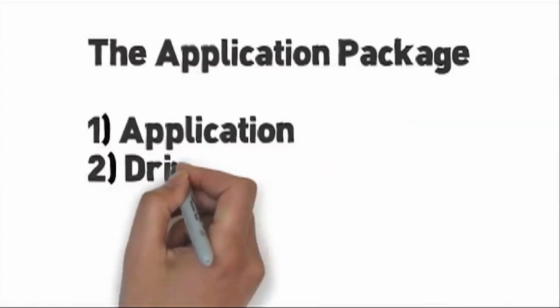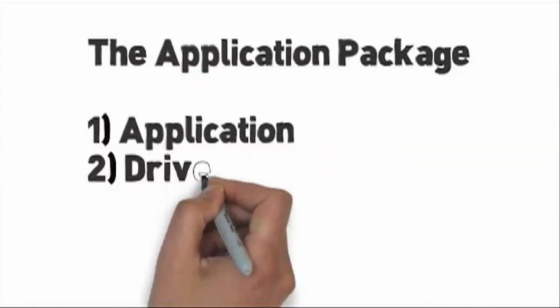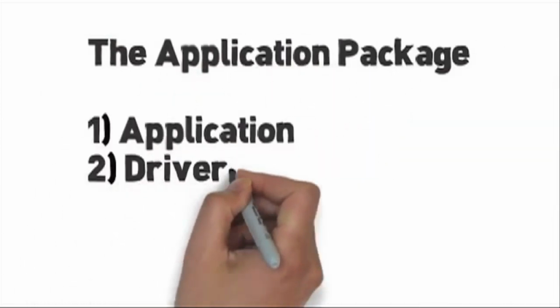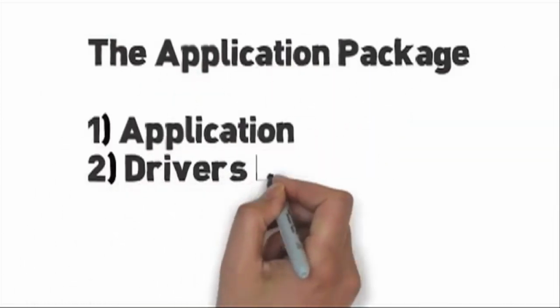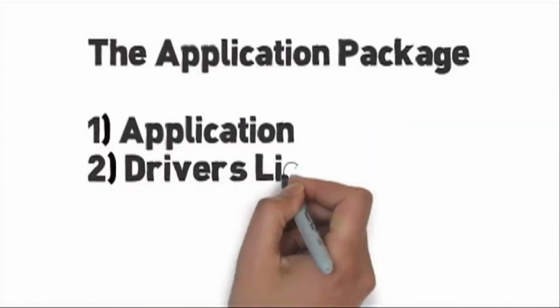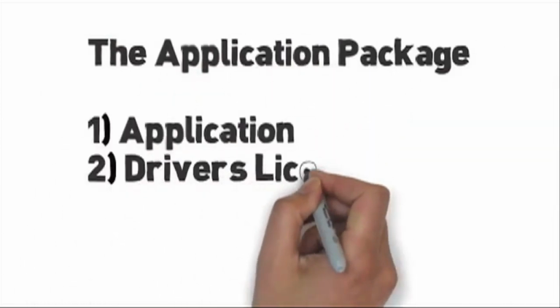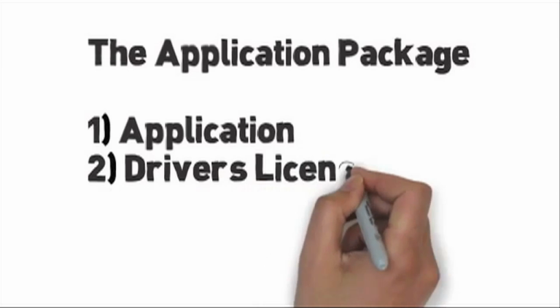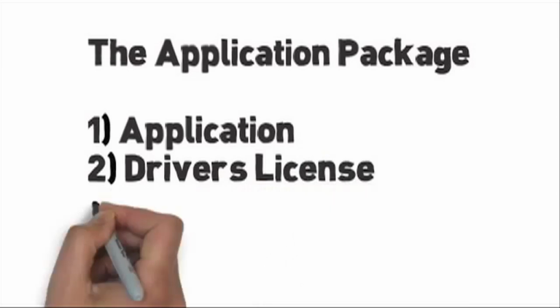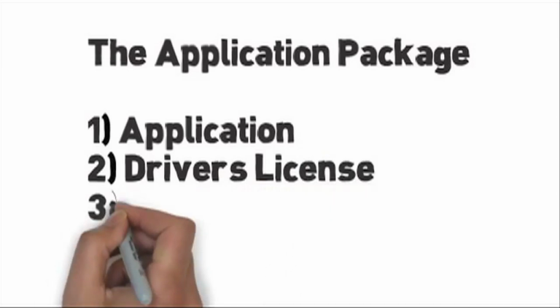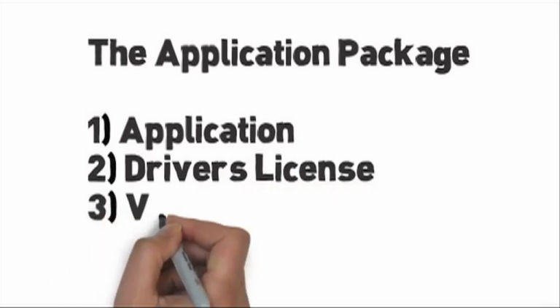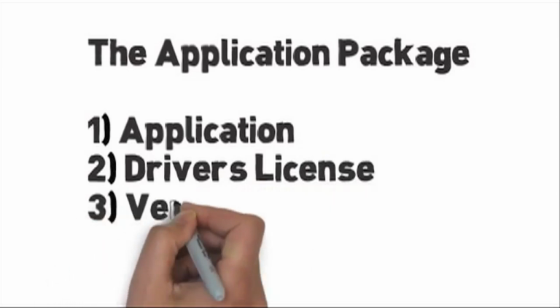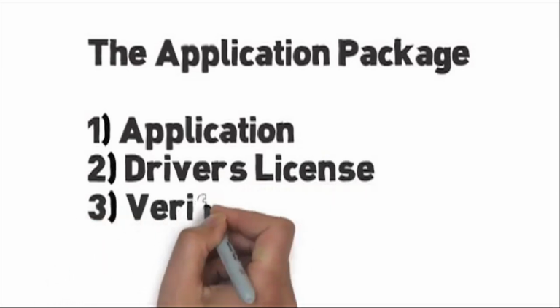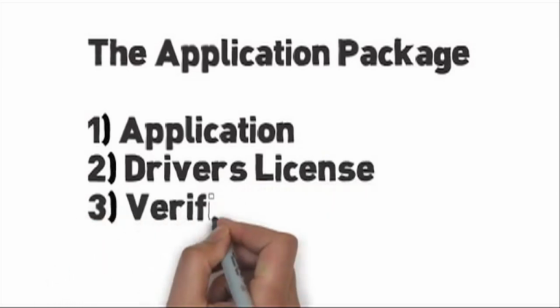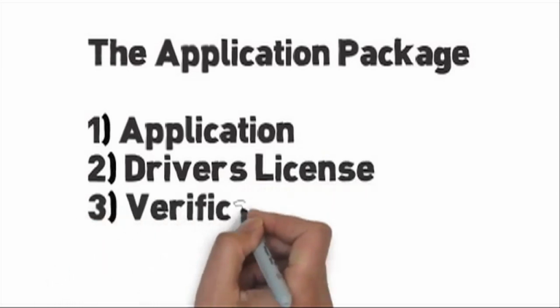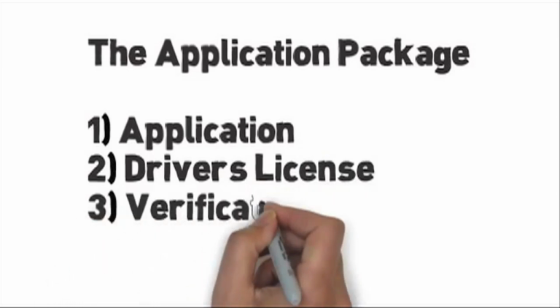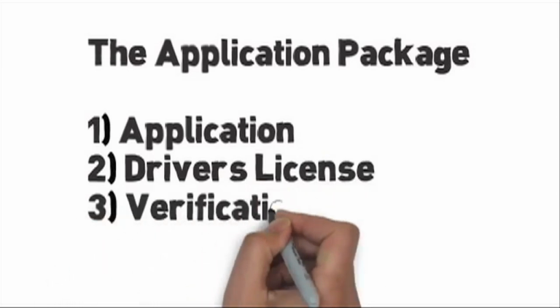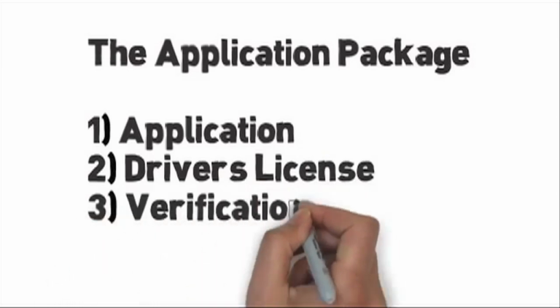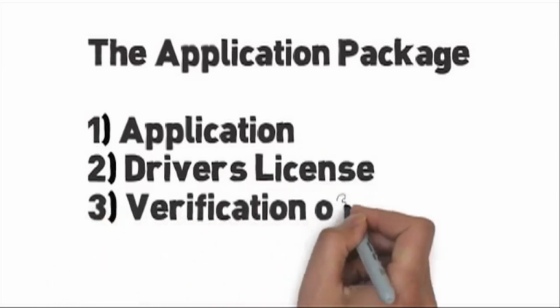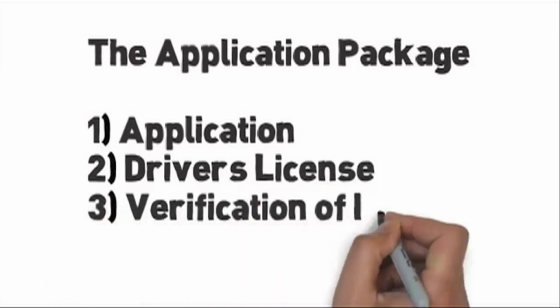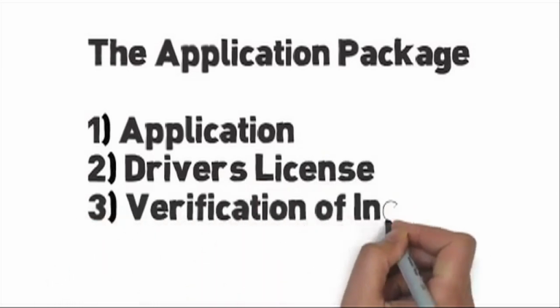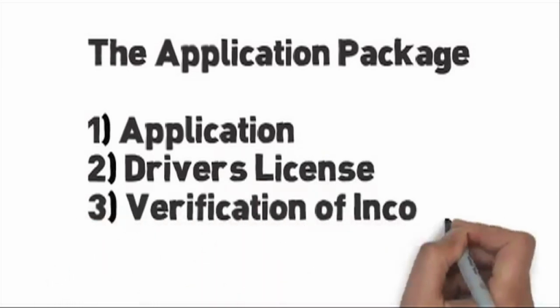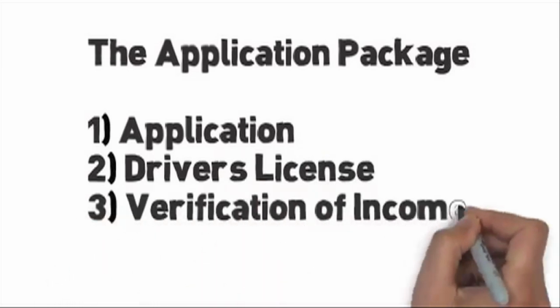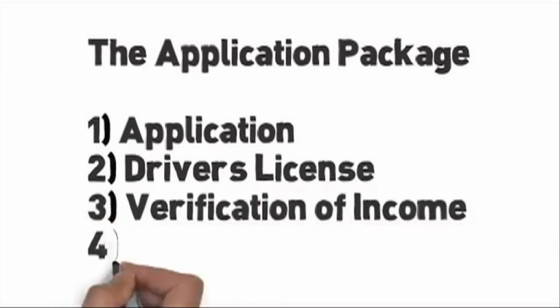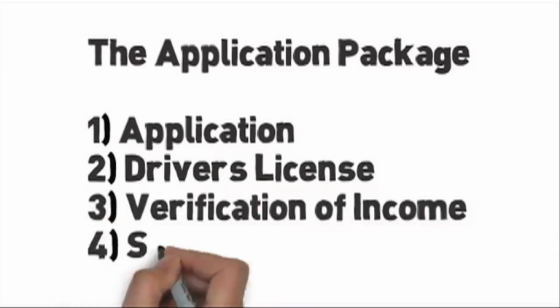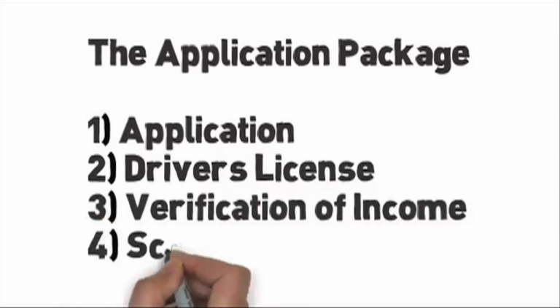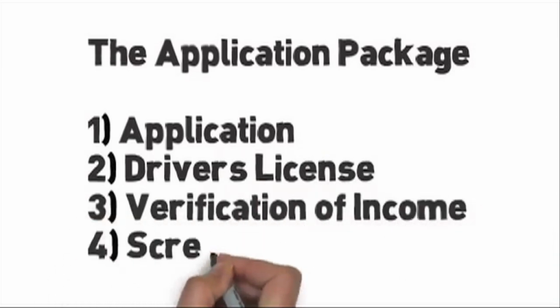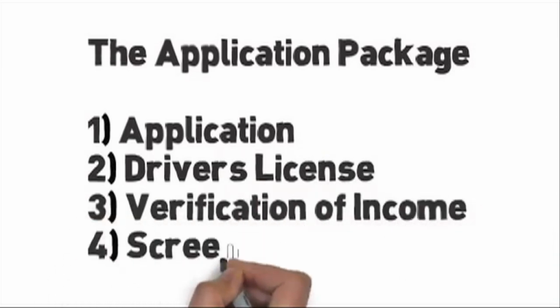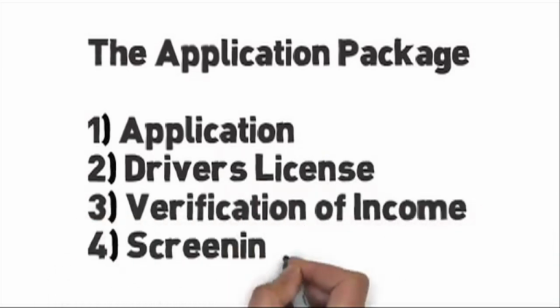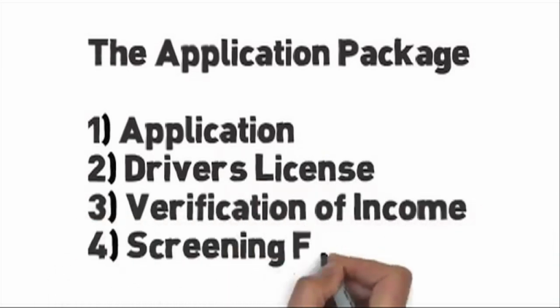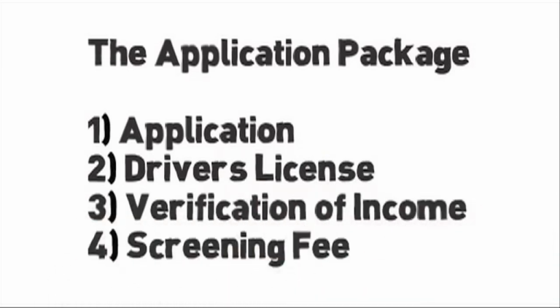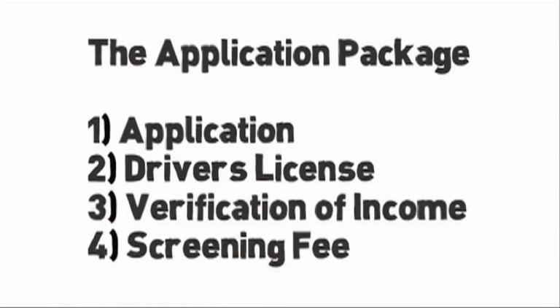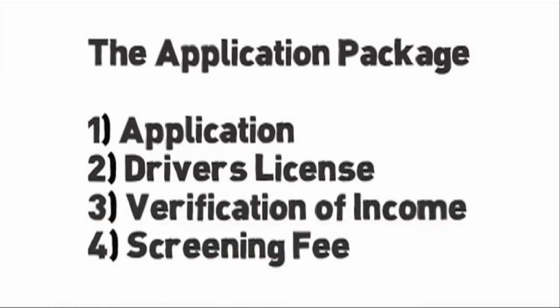In a nutshell, we'll need four items: application, driver's license, verification of income, and the screening fee.